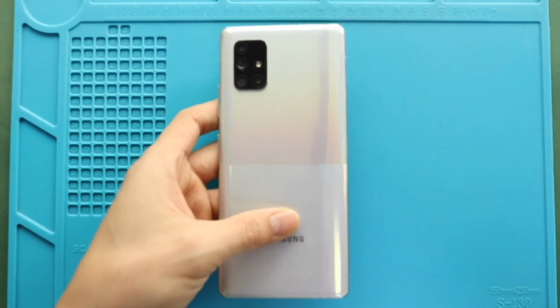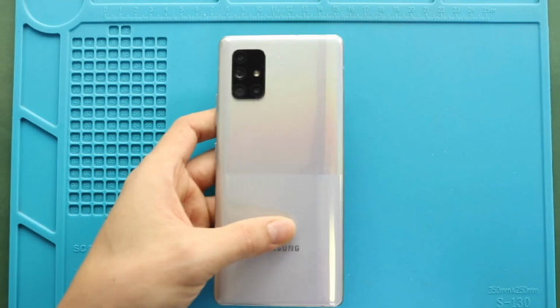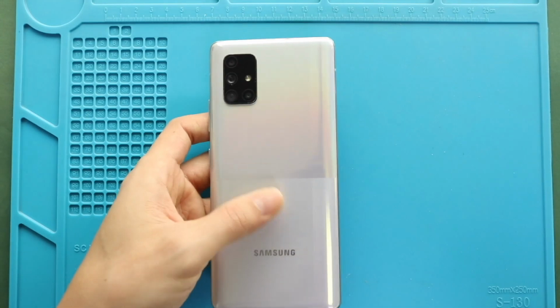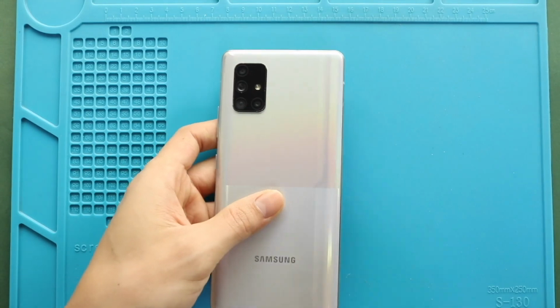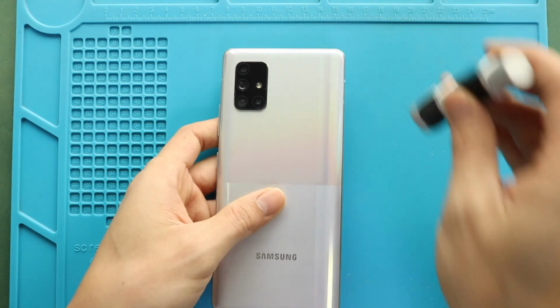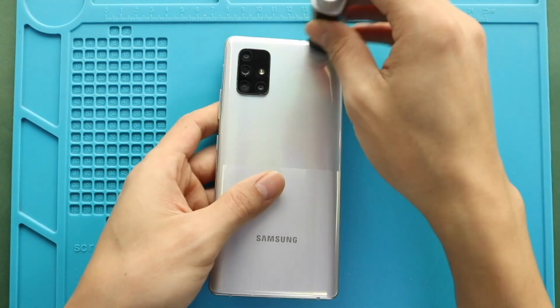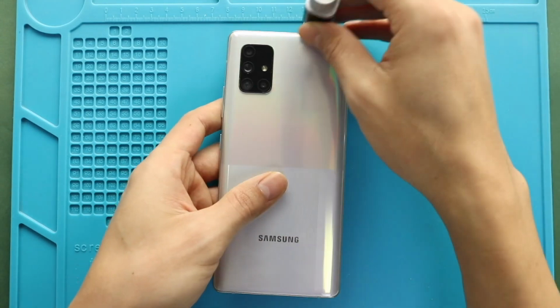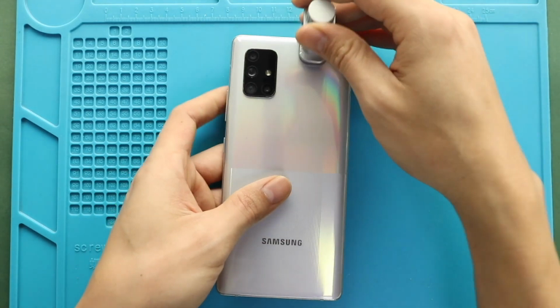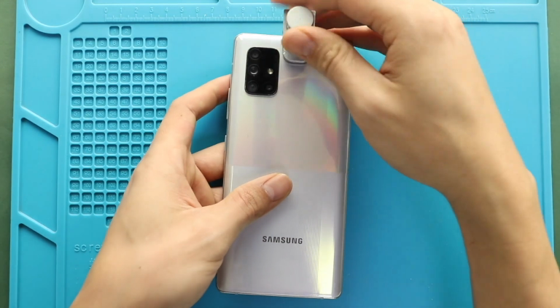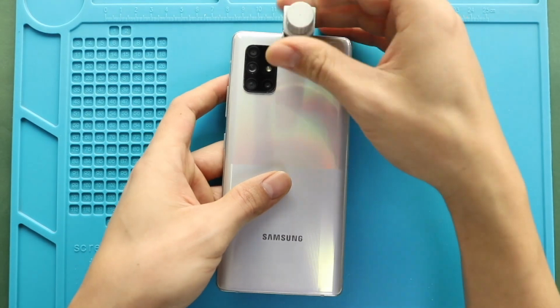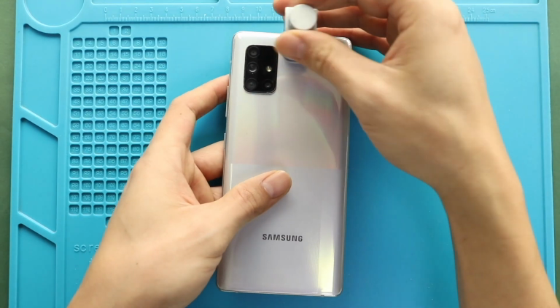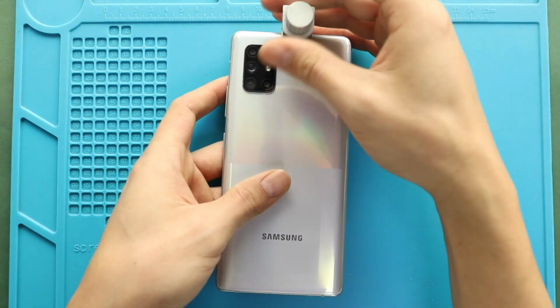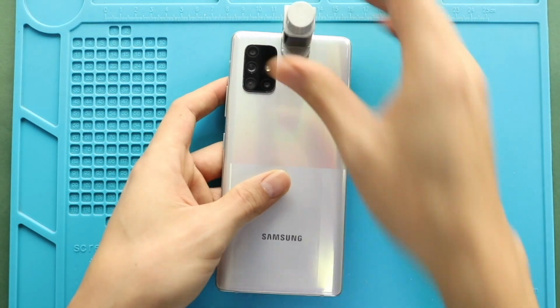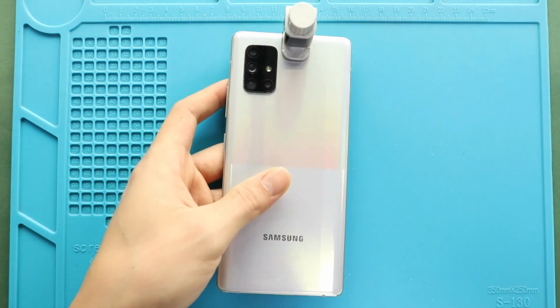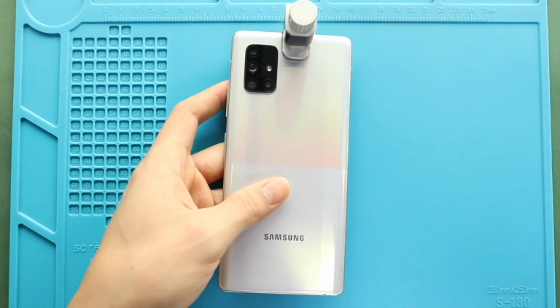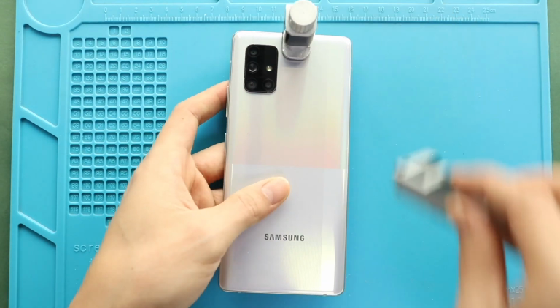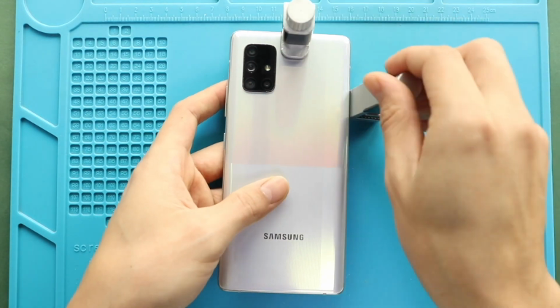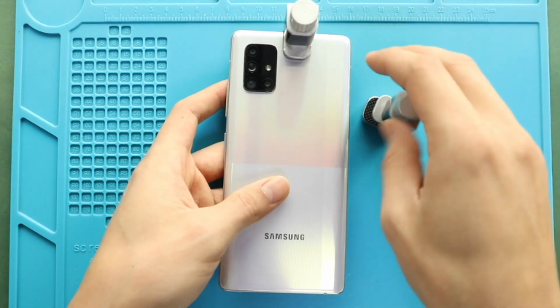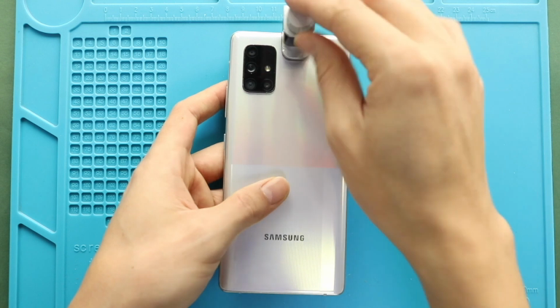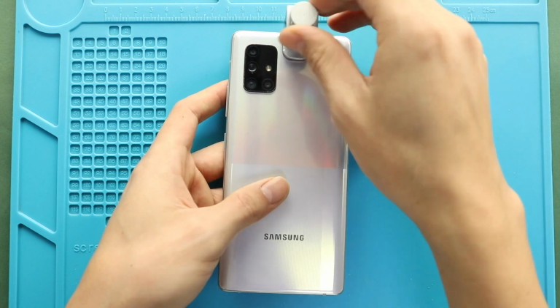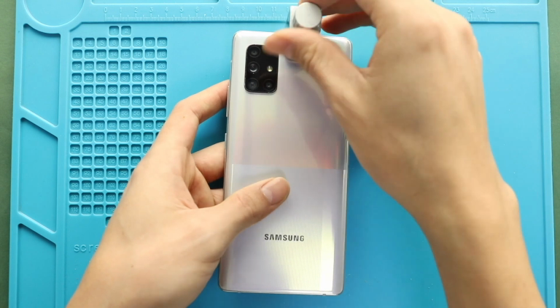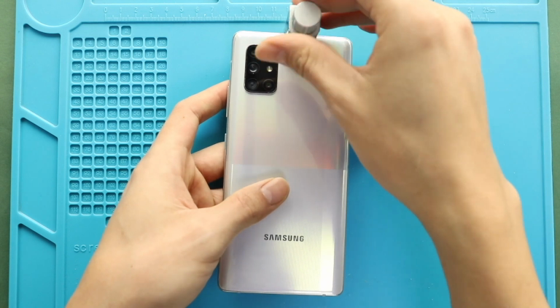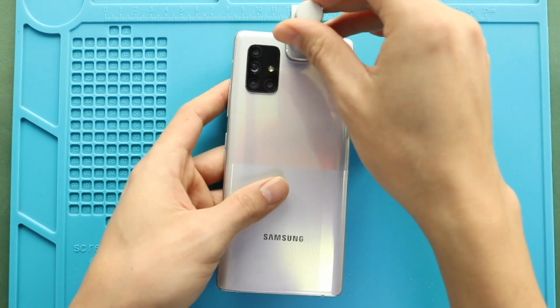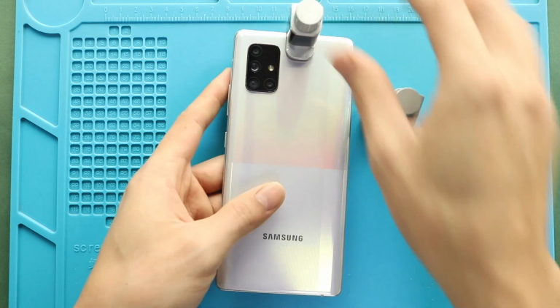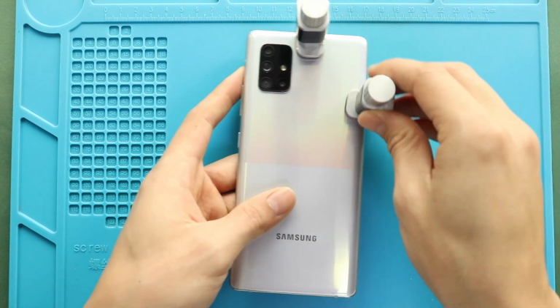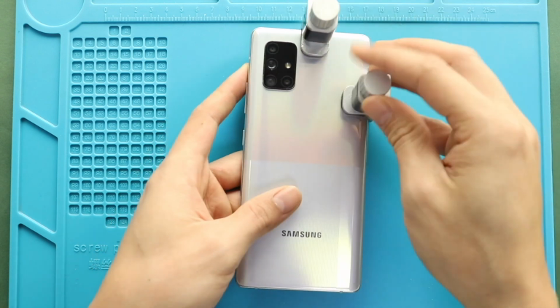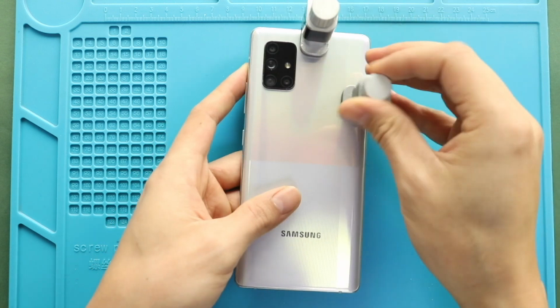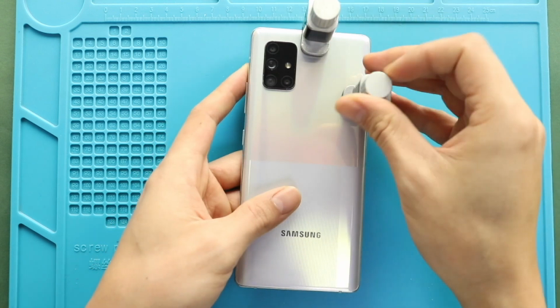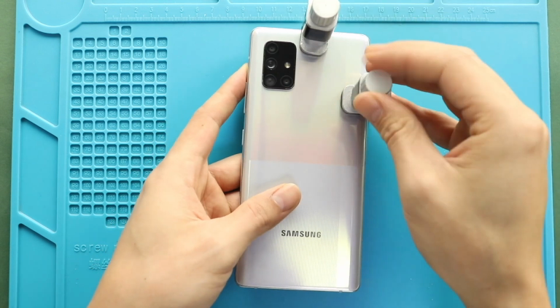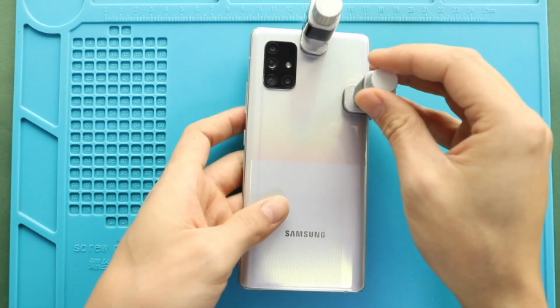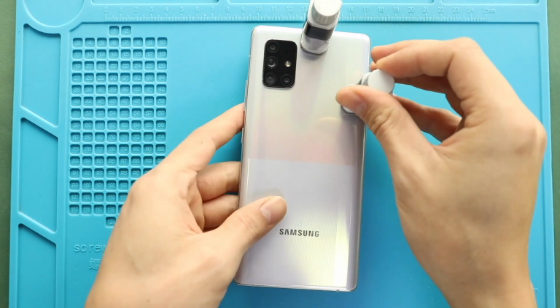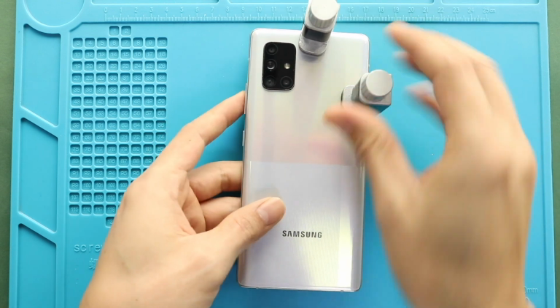Finally, press down to tighten the back cover with the body. If needed, you can use rubber bands and leave them for some time.